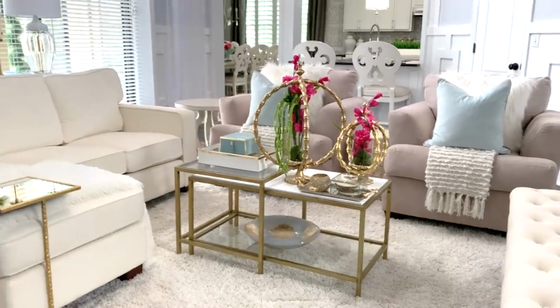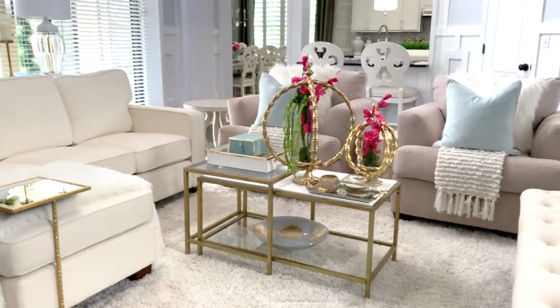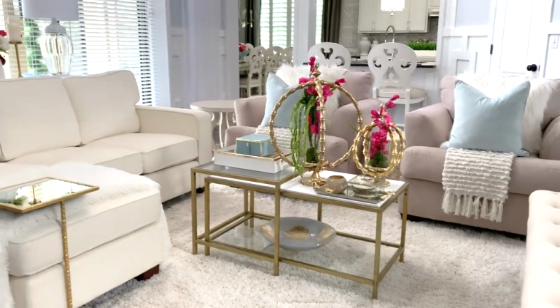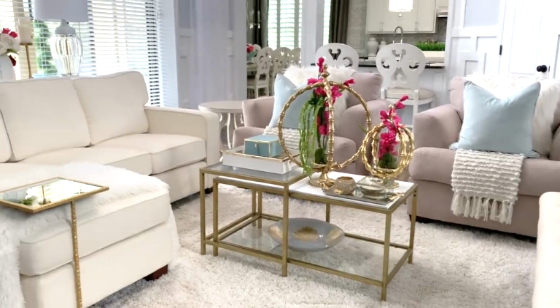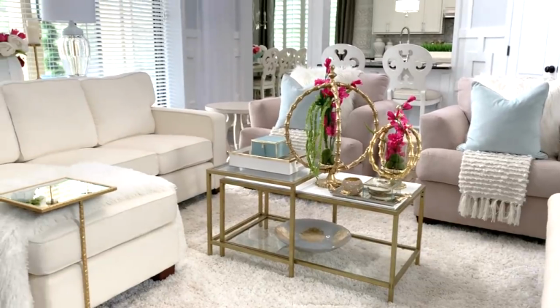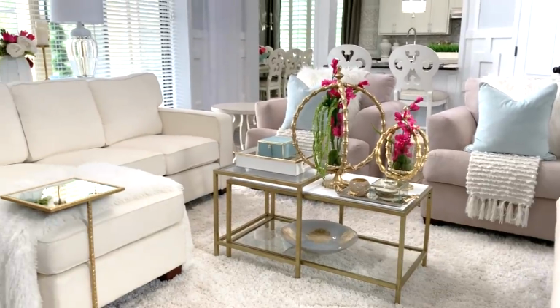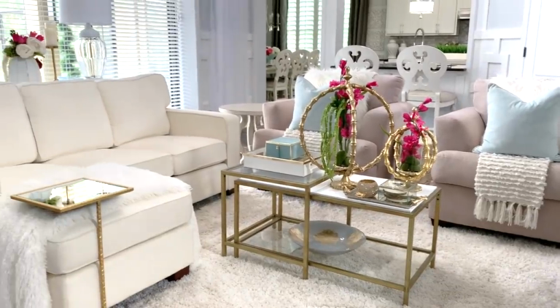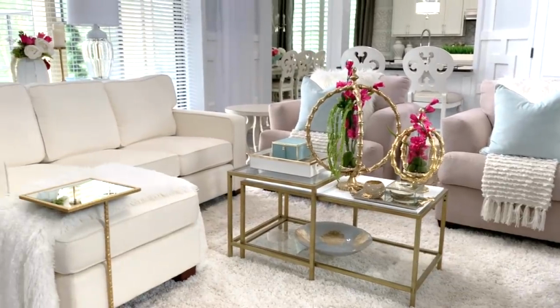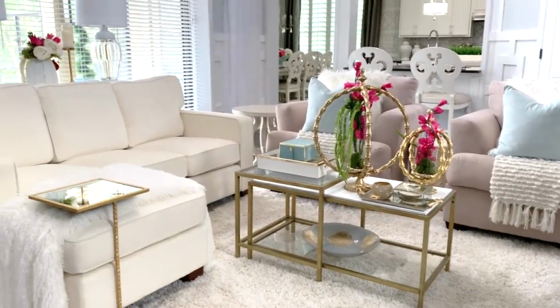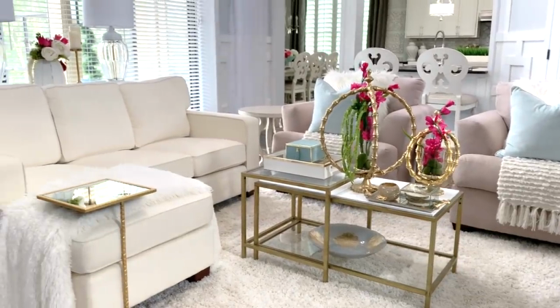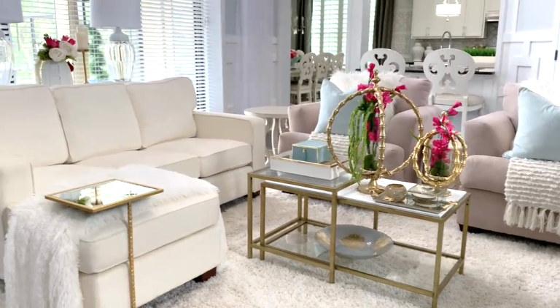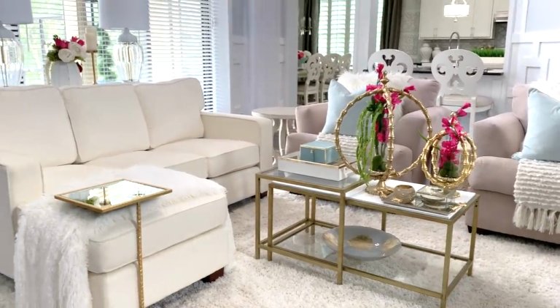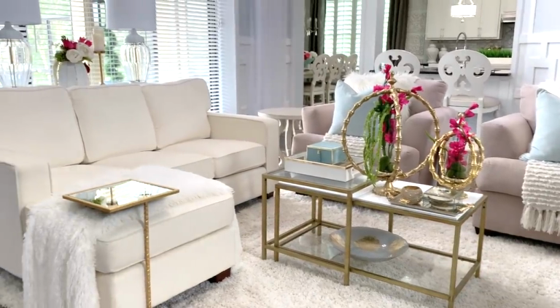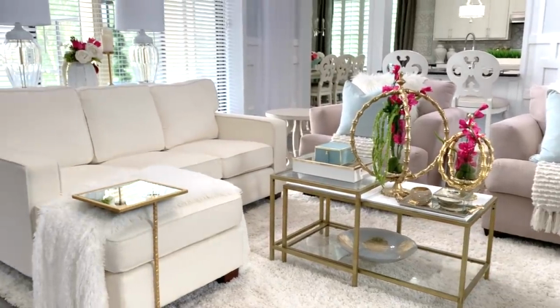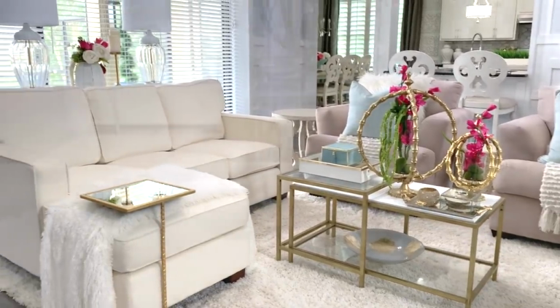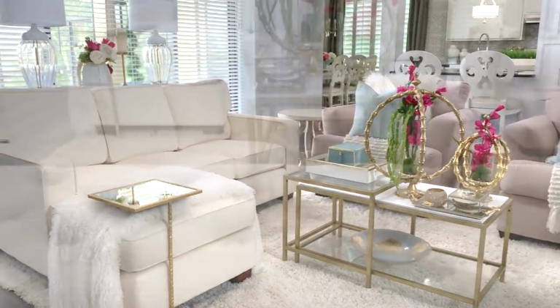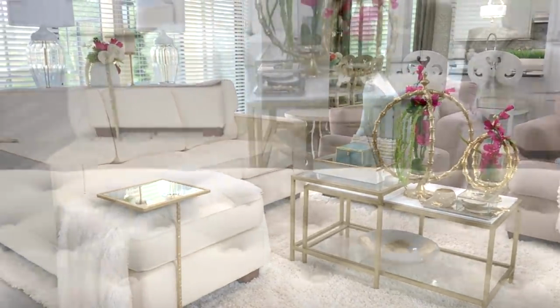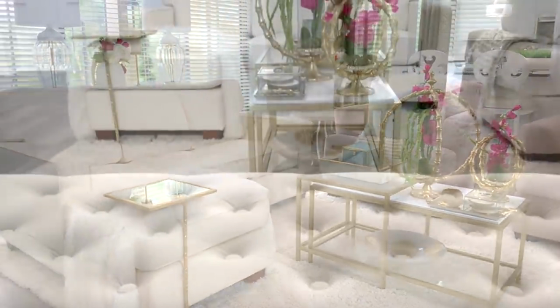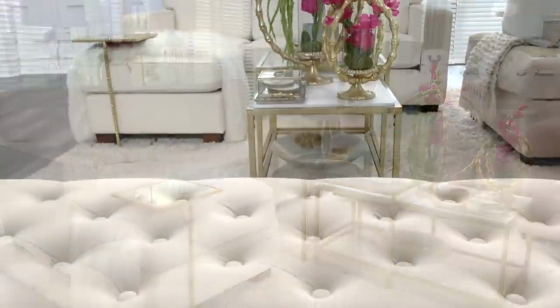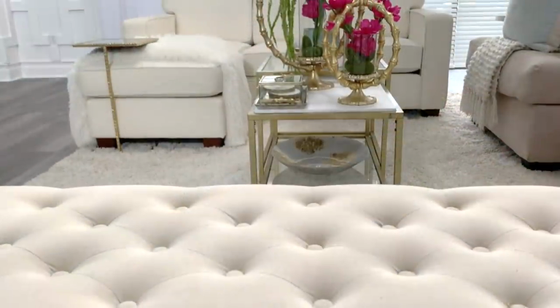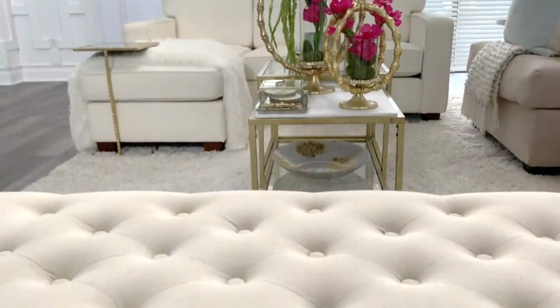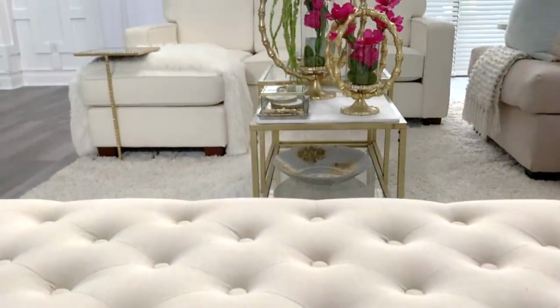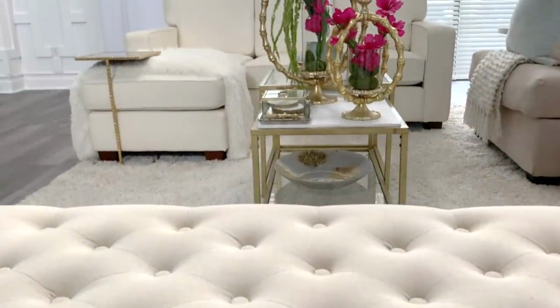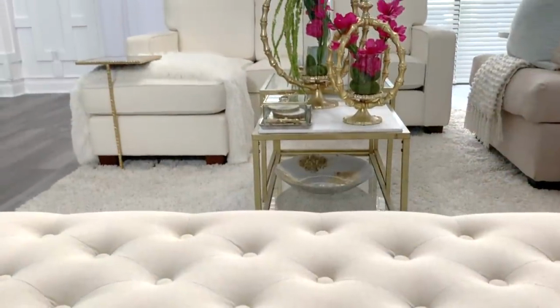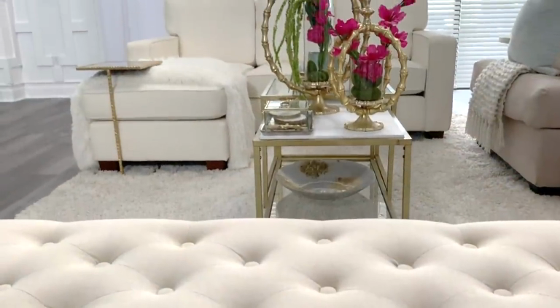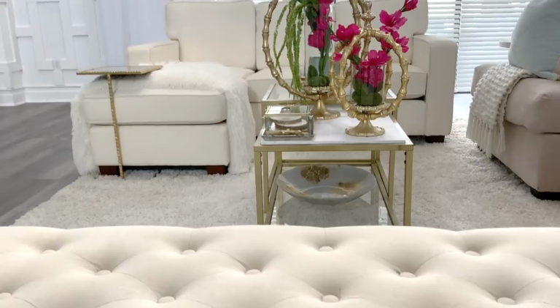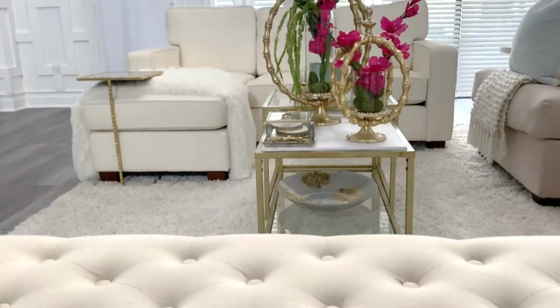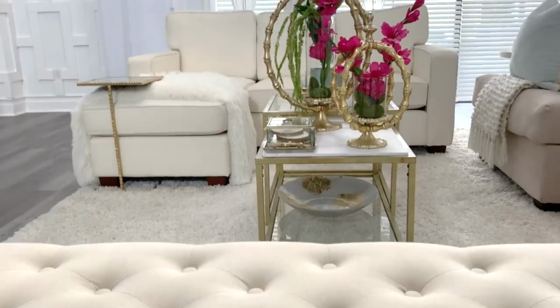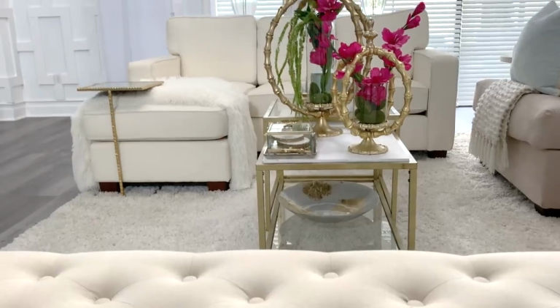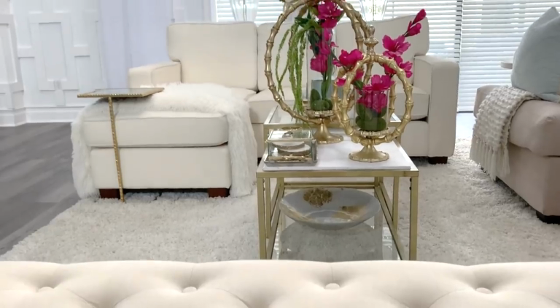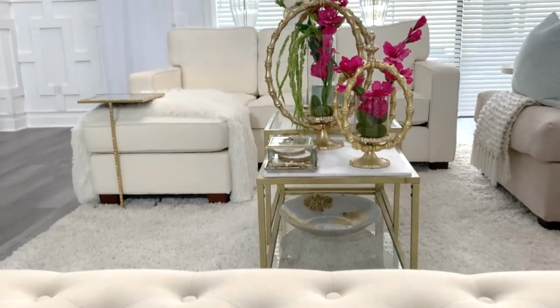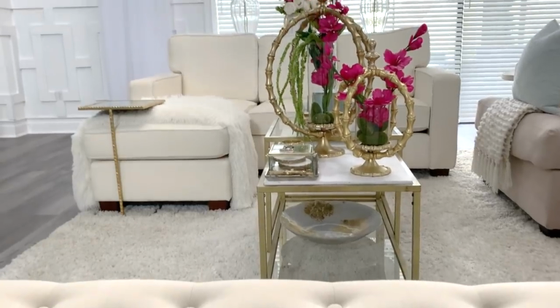The key to bringing summer touches into your home is adding bright textures, whether it's in a toss pillow, a throw, or even flowers on your coffee table.